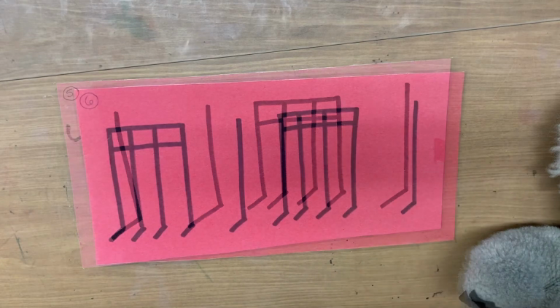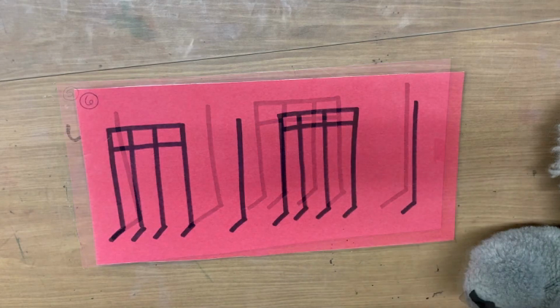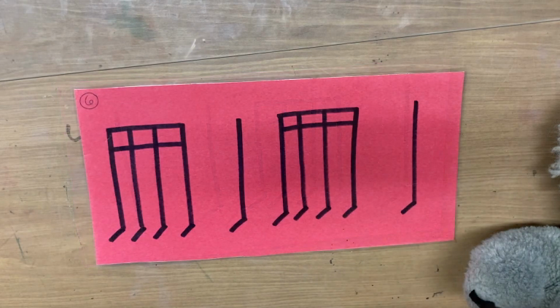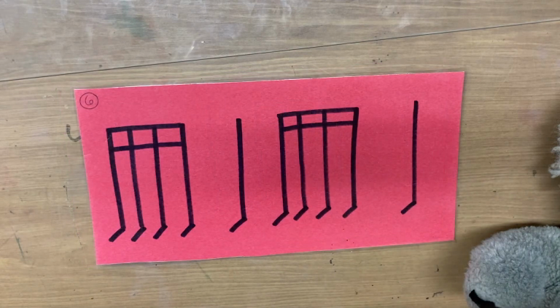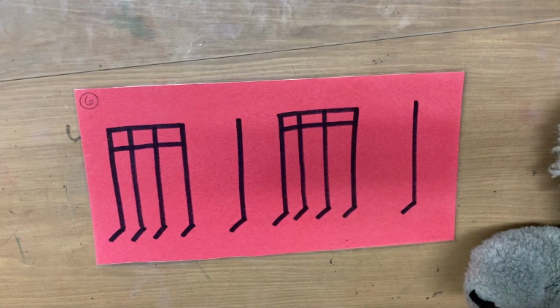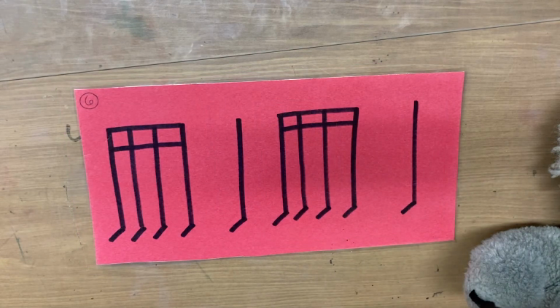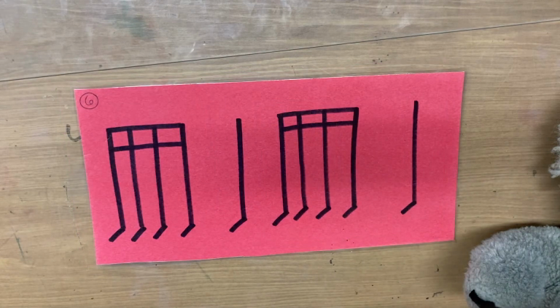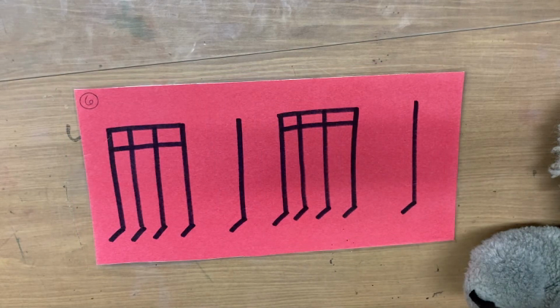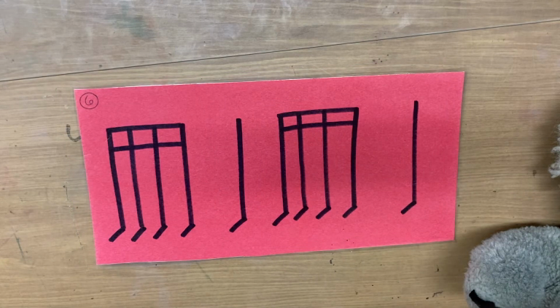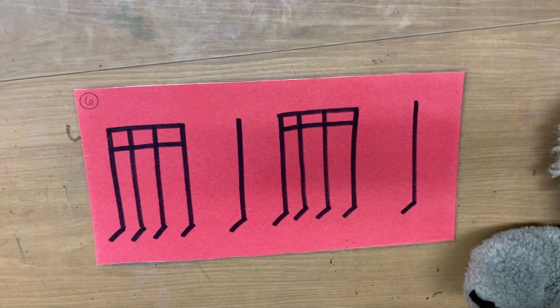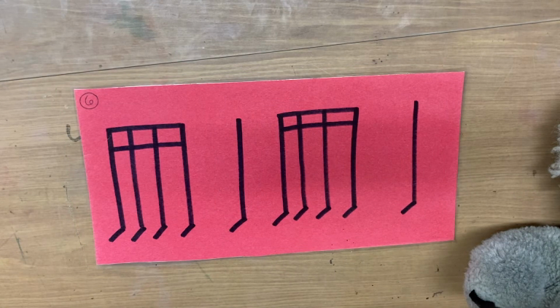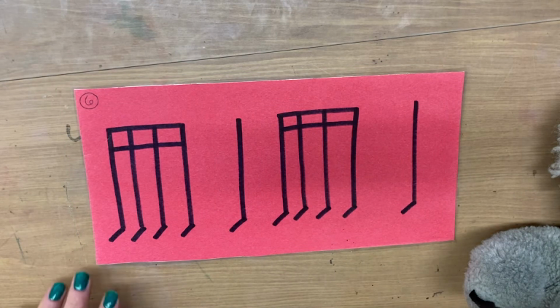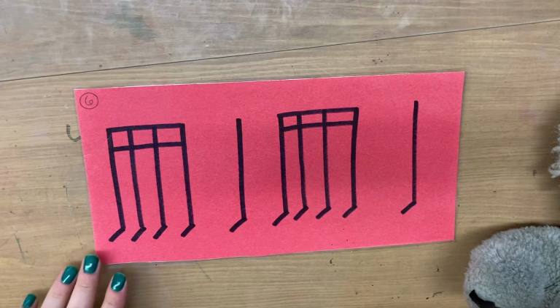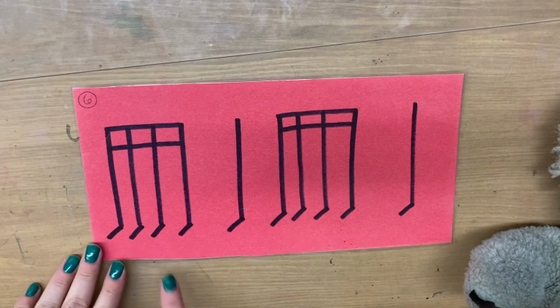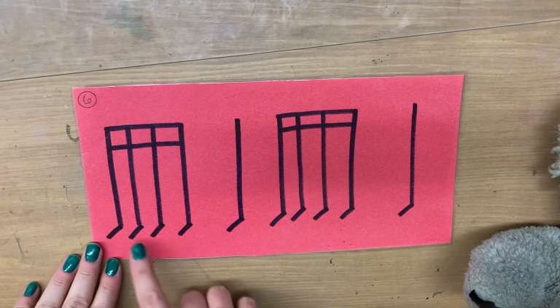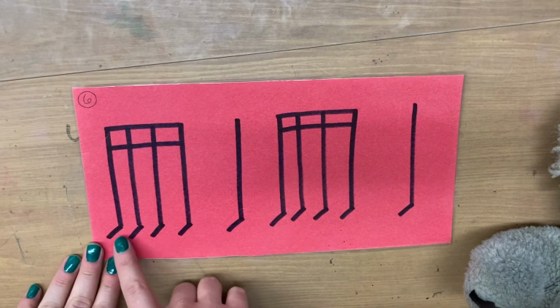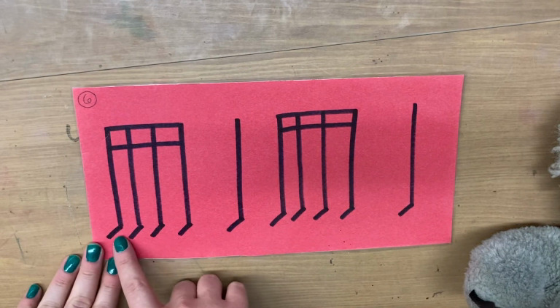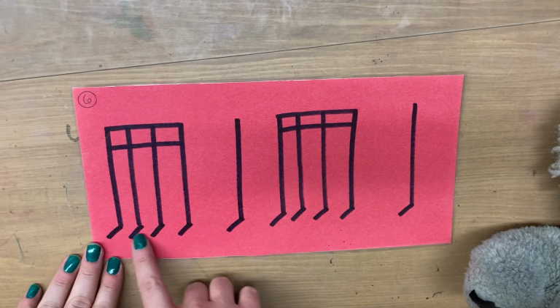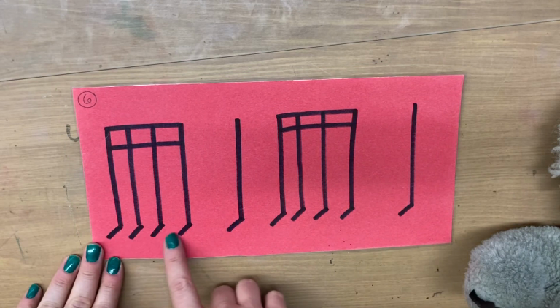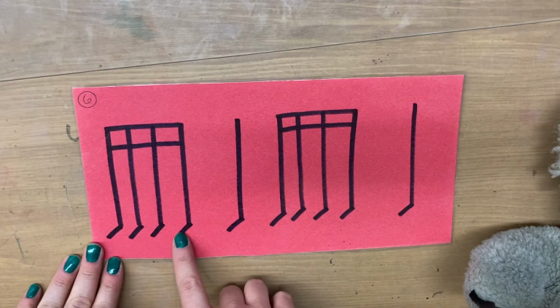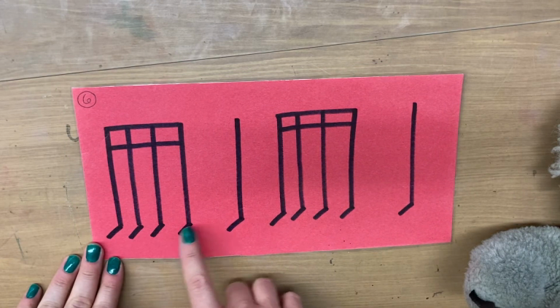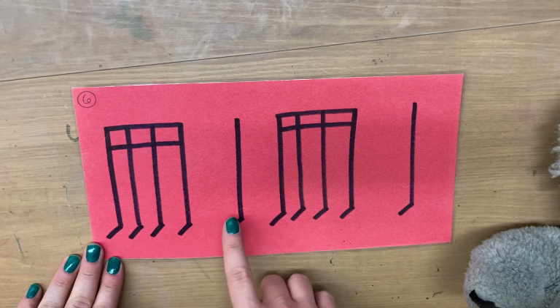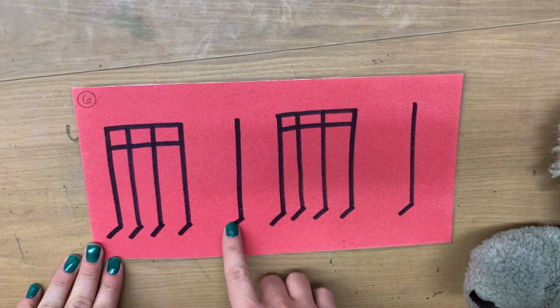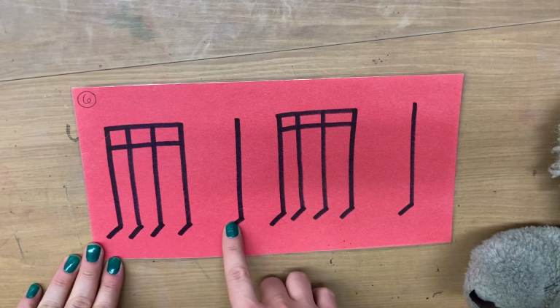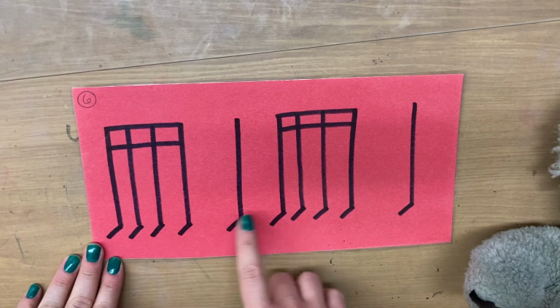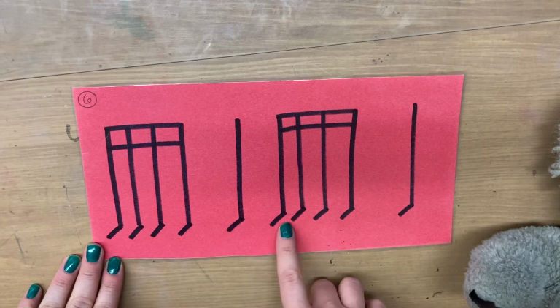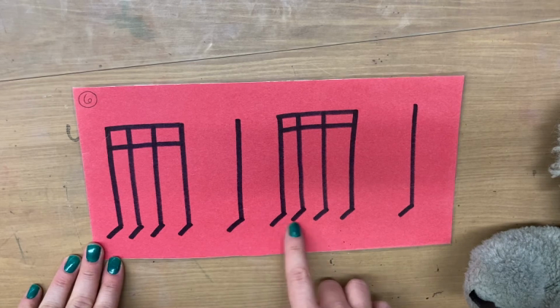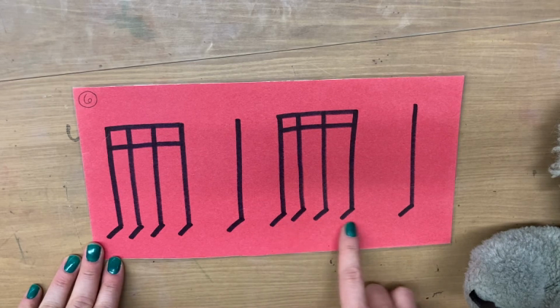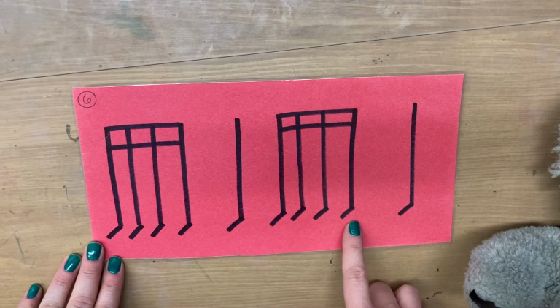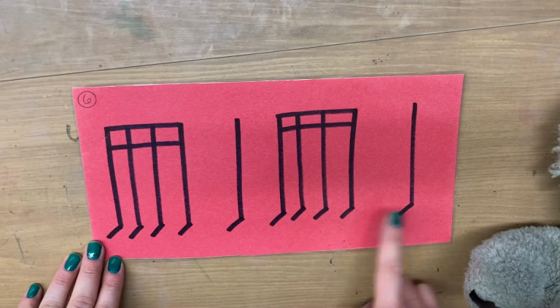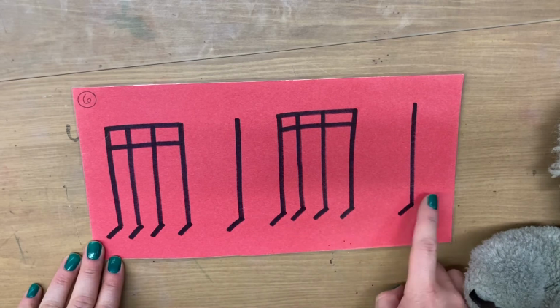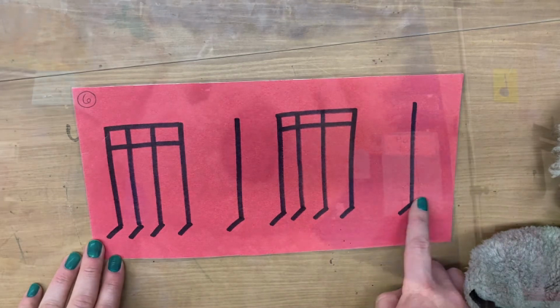One, two, ready, go. Ticka, ticka, ta, ticka, ticka, ta.